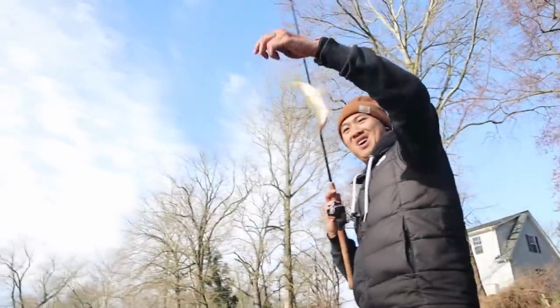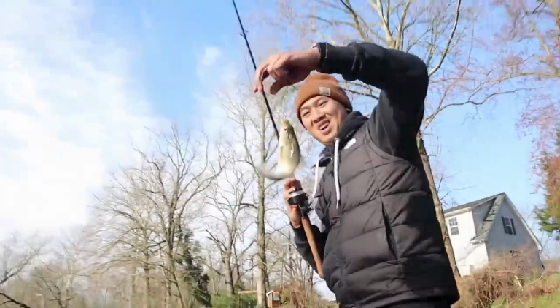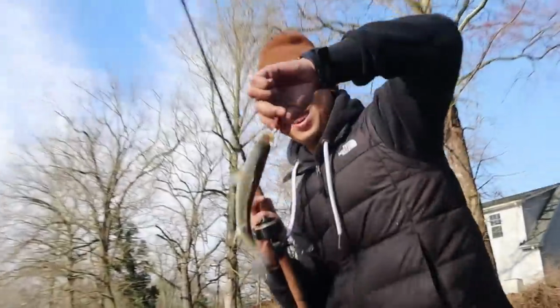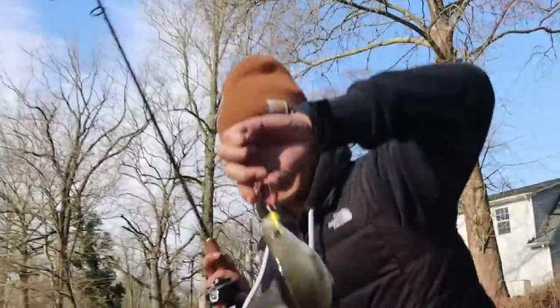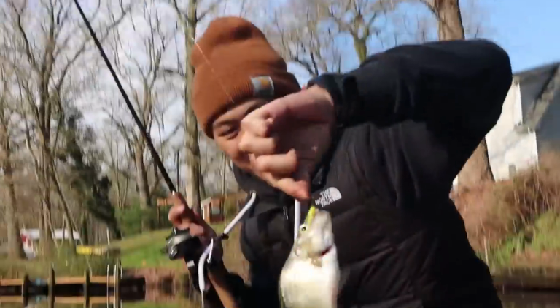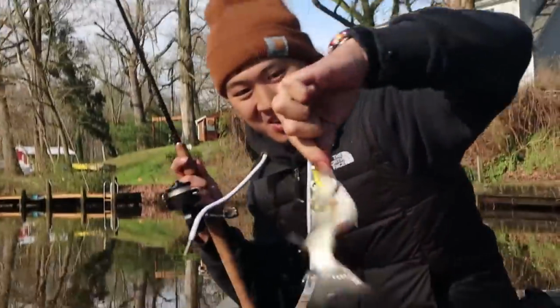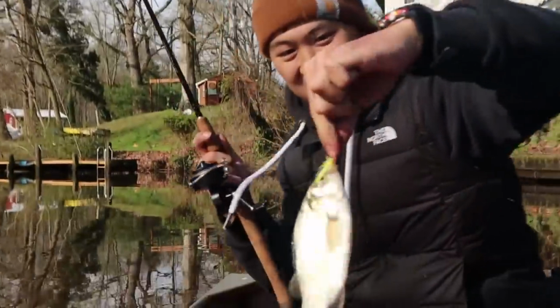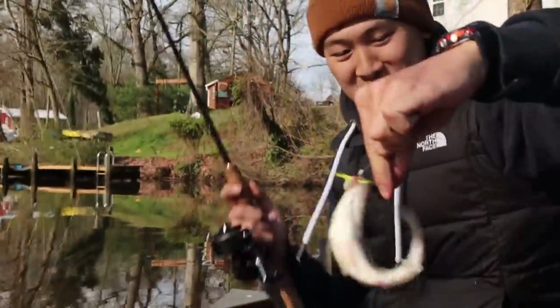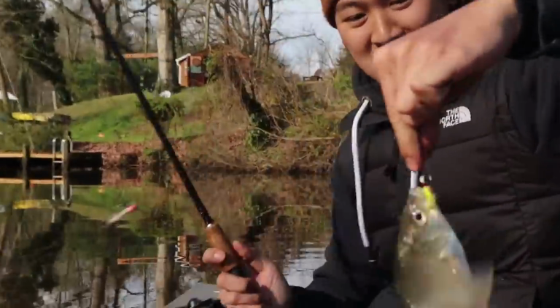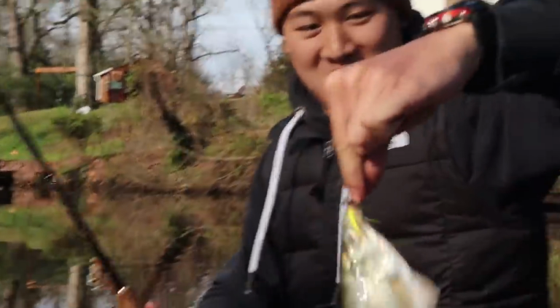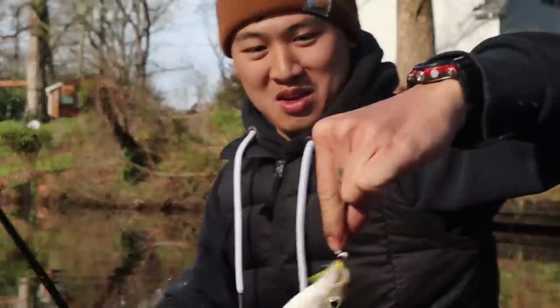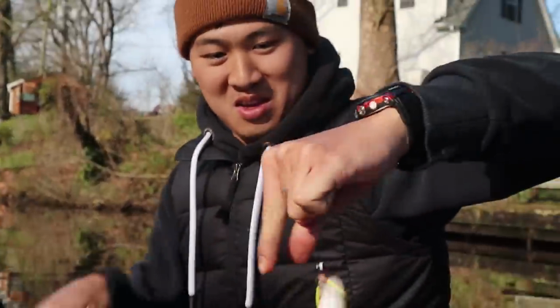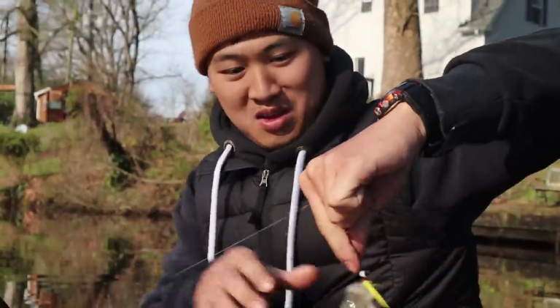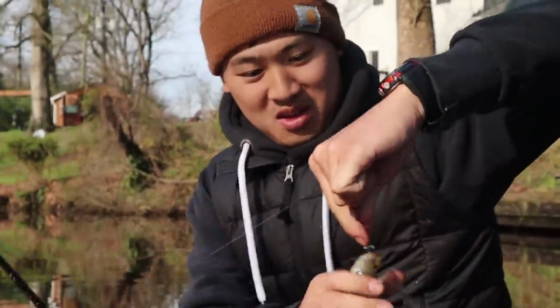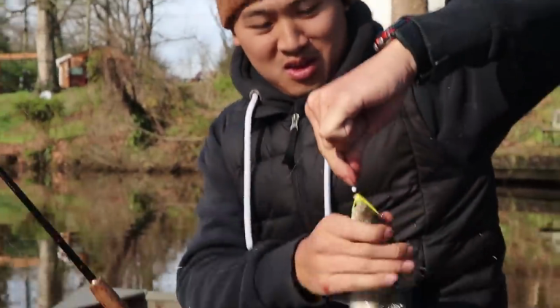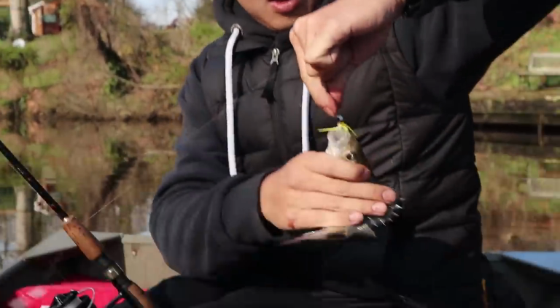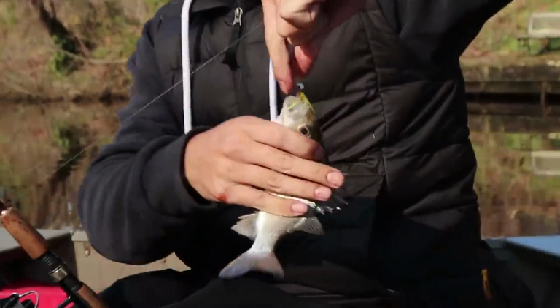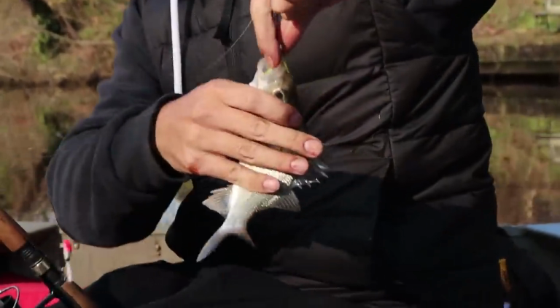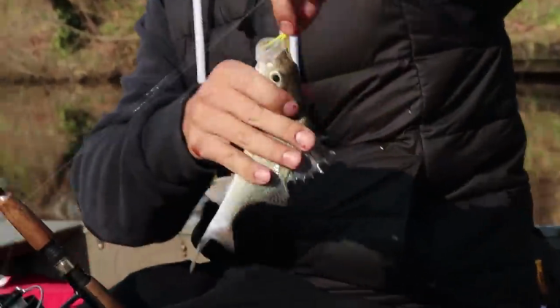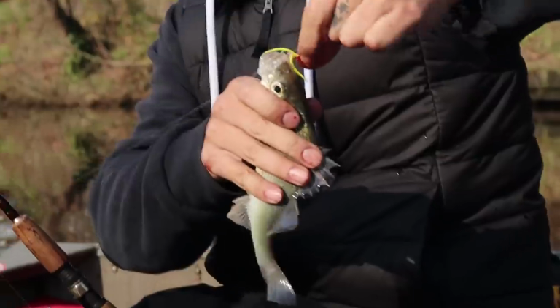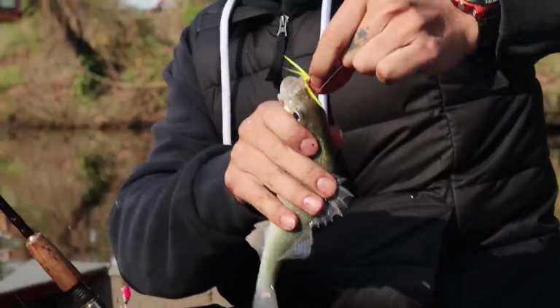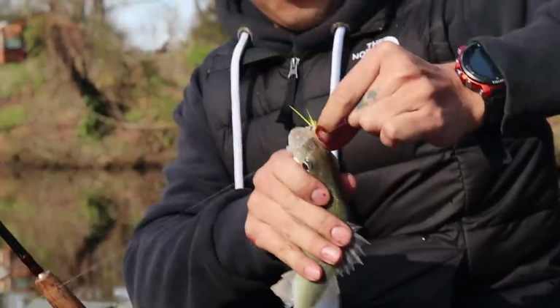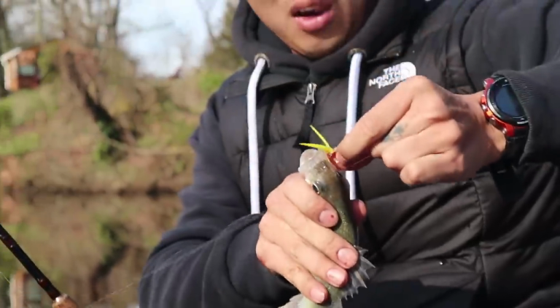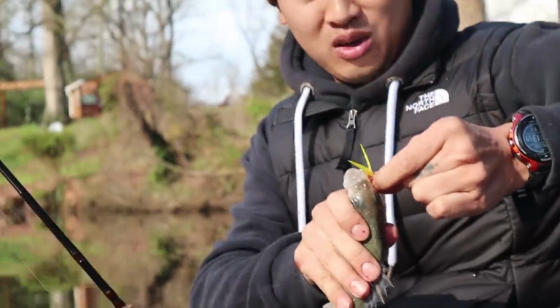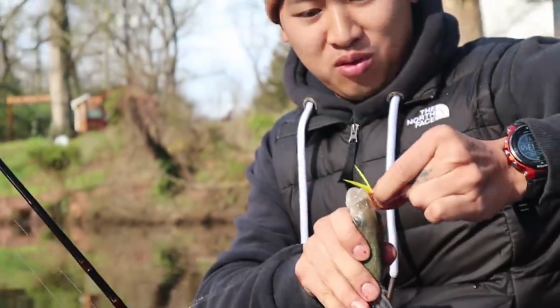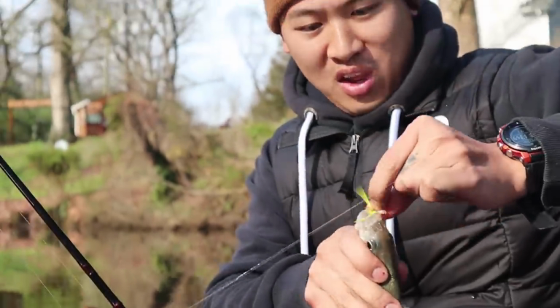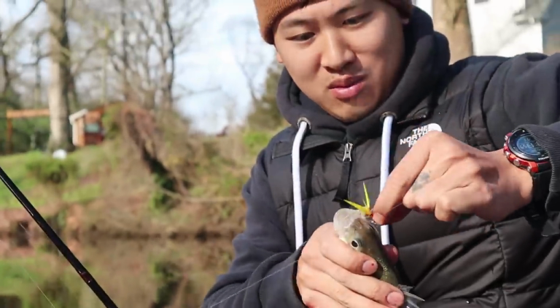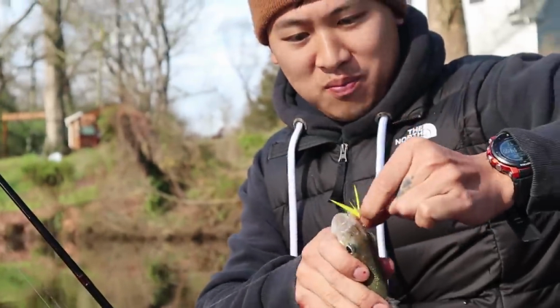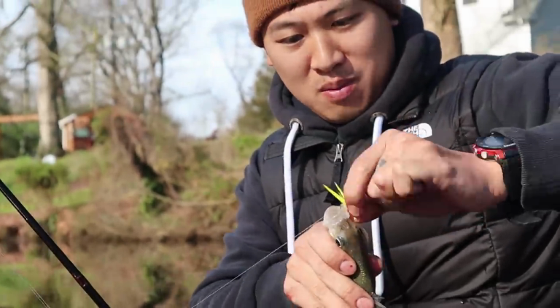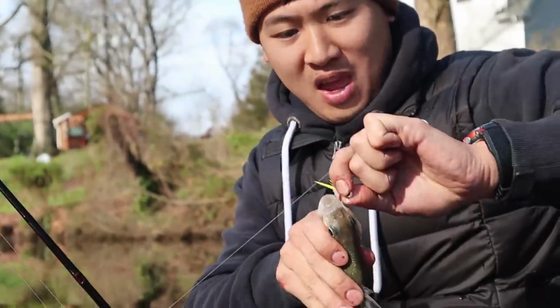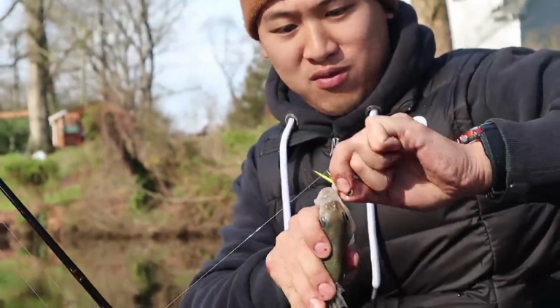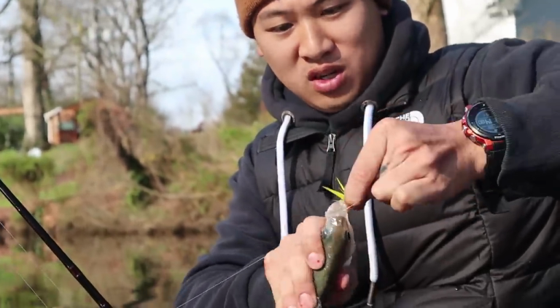Another nice one! This is fun. Good old-fashioned pan fishing.